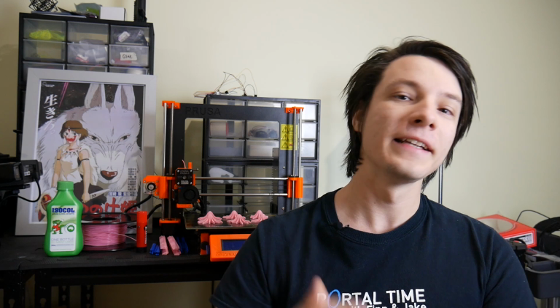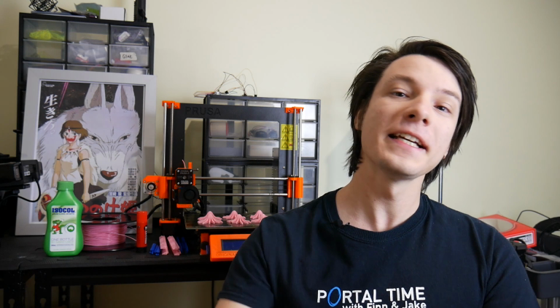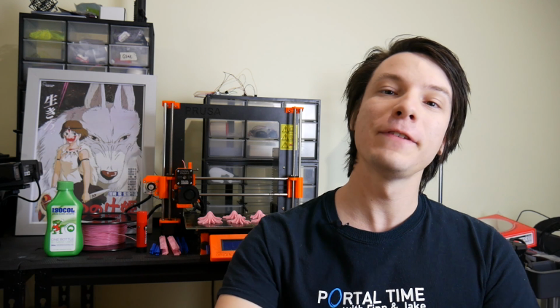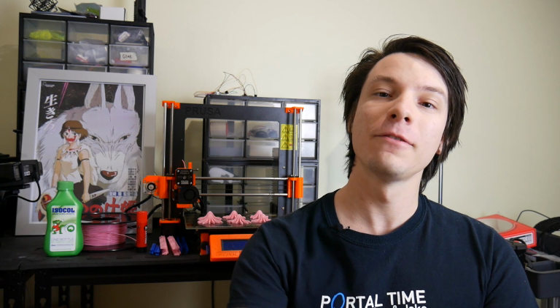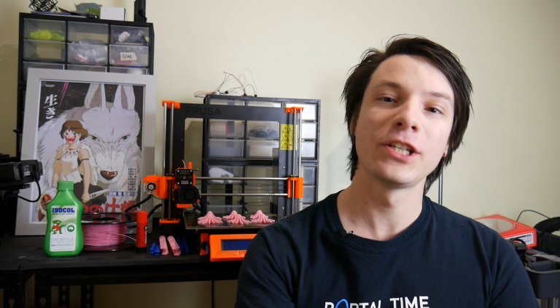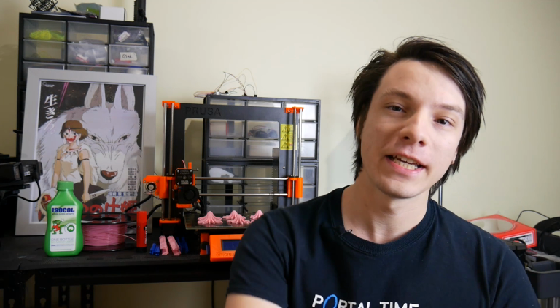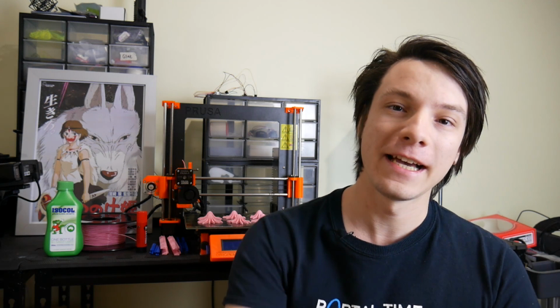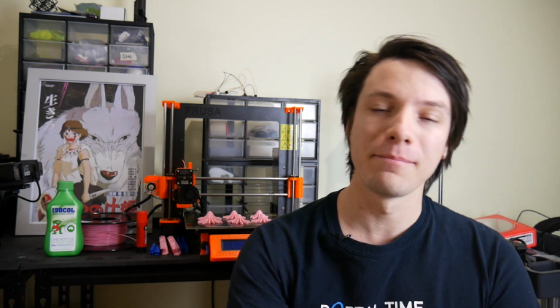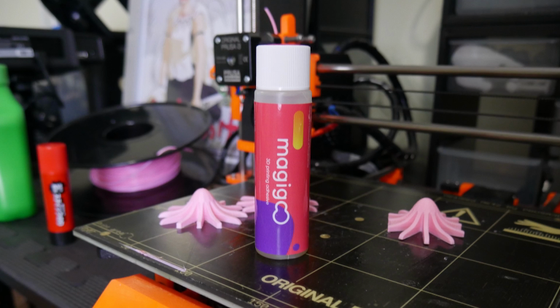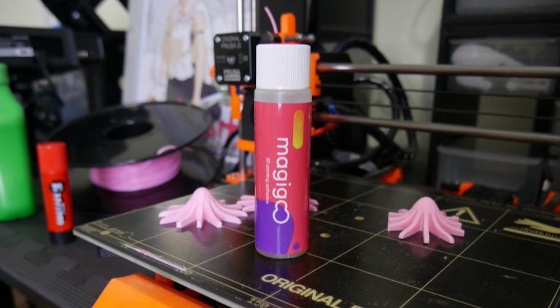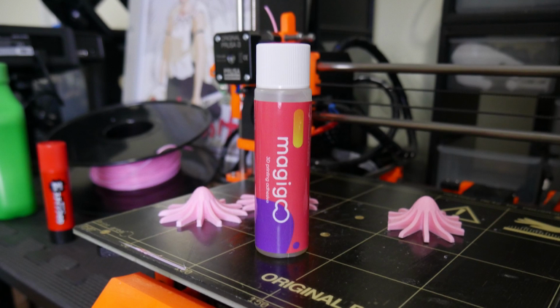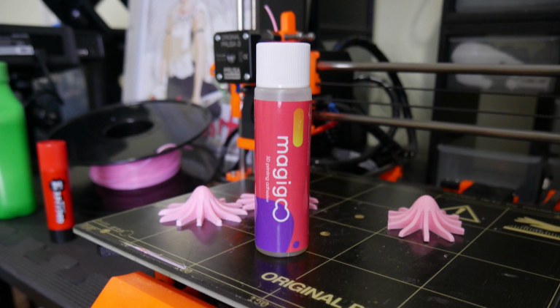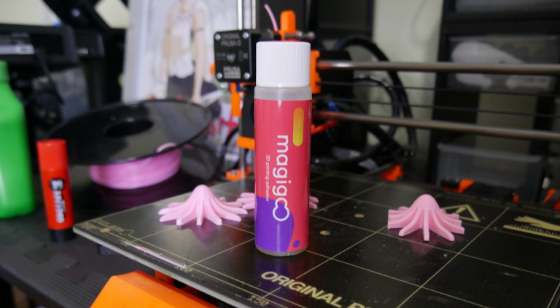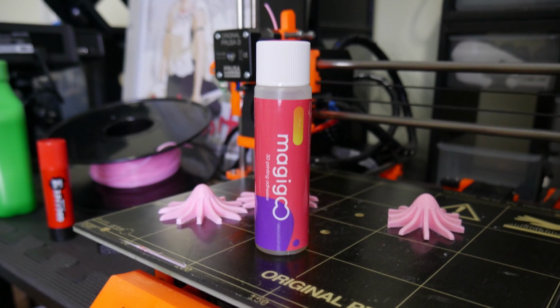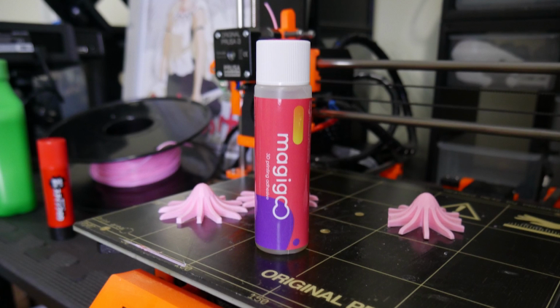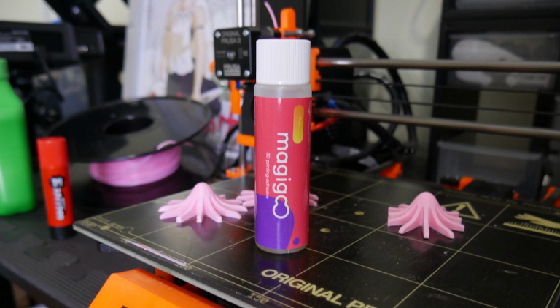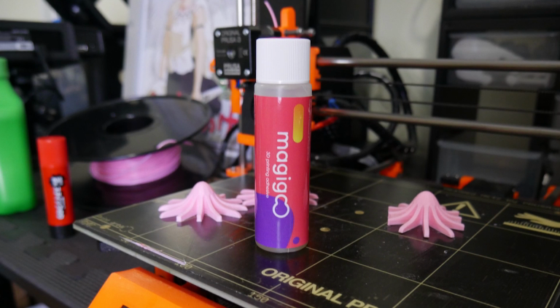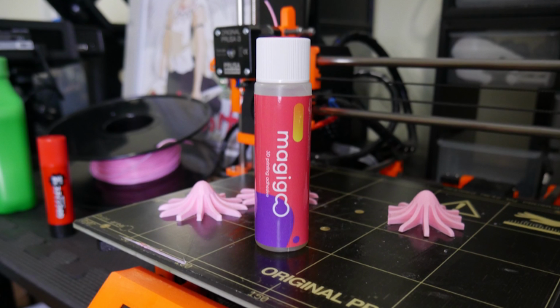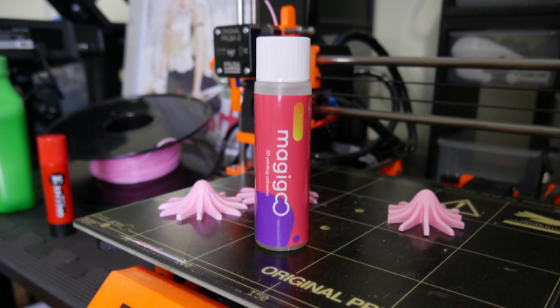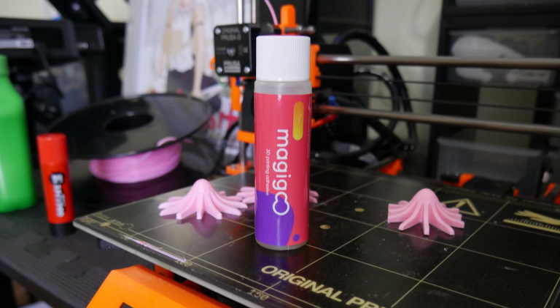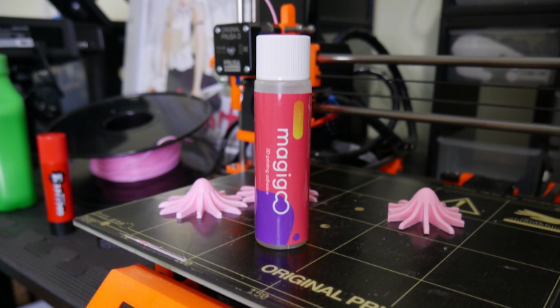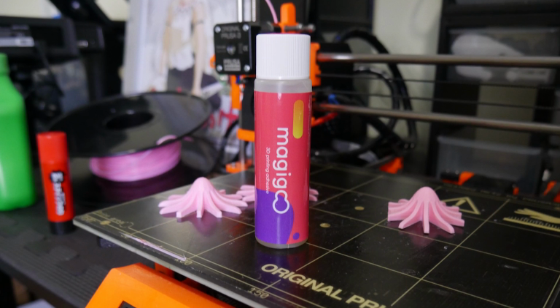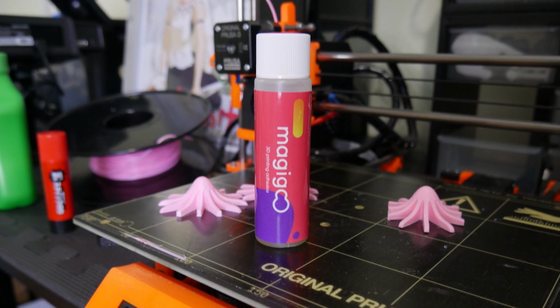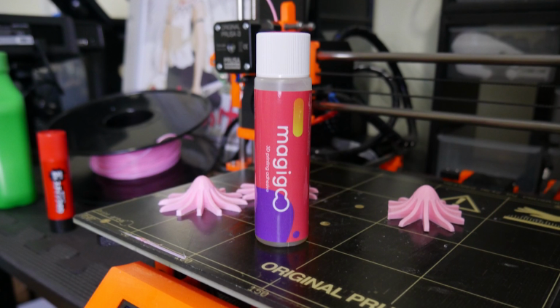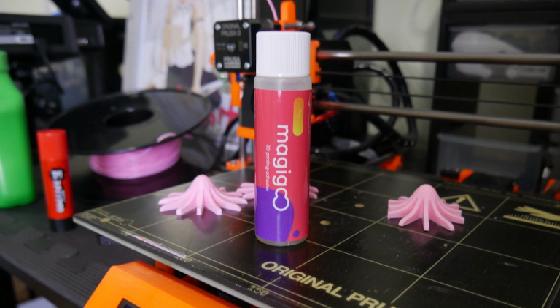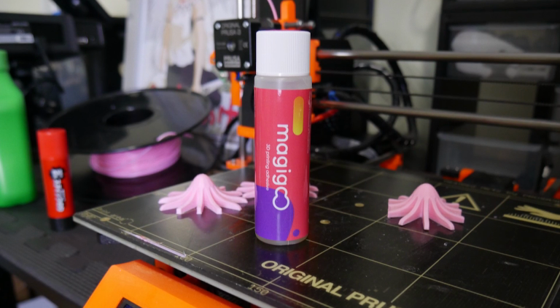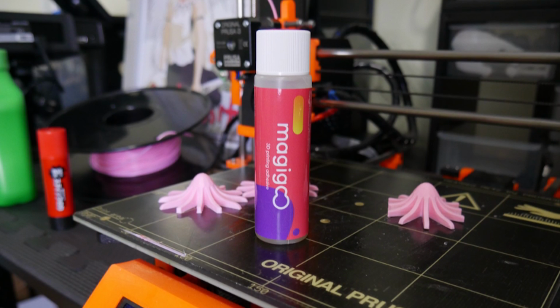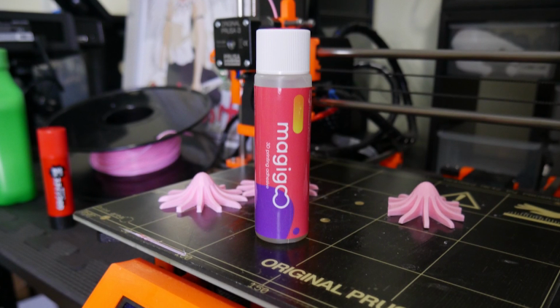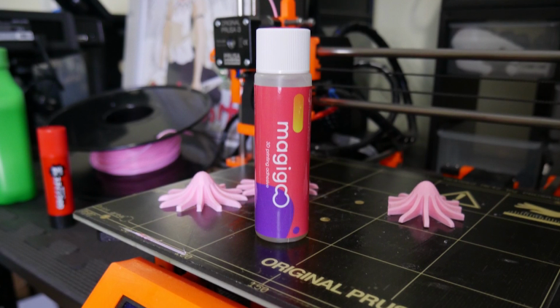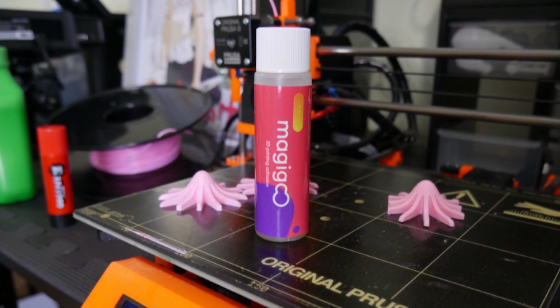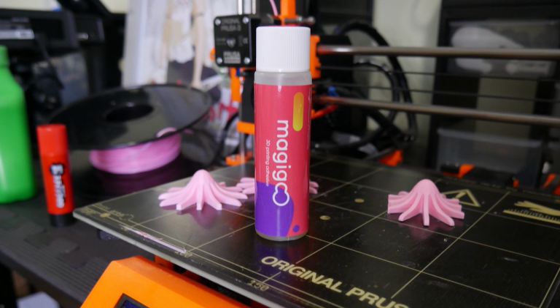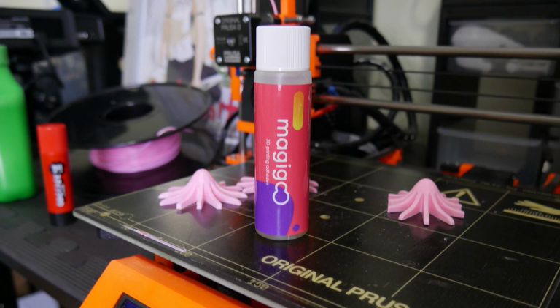In today's video, we're checking out Magigoo, a purpose-made bed adhesive solution for your 3D printer.